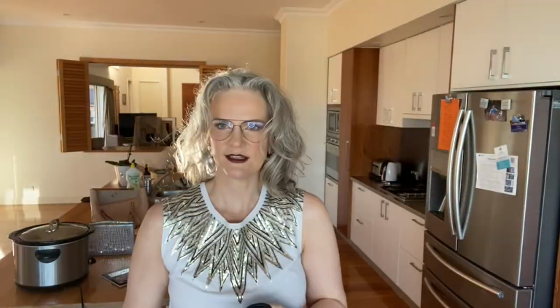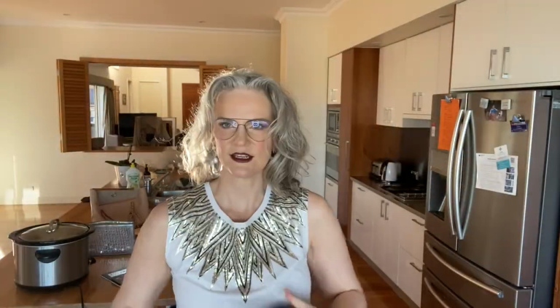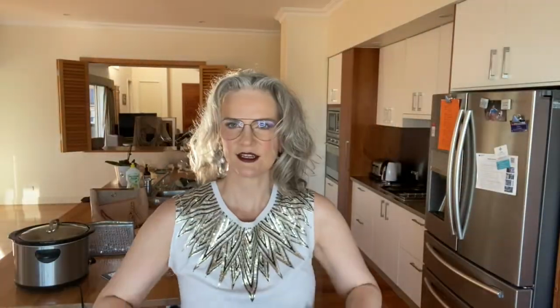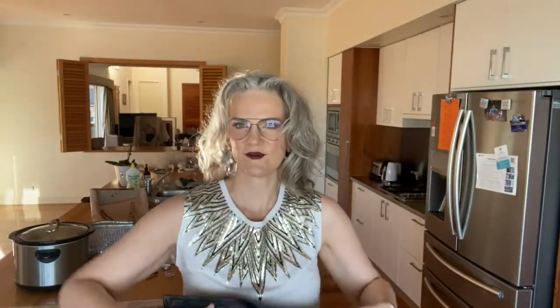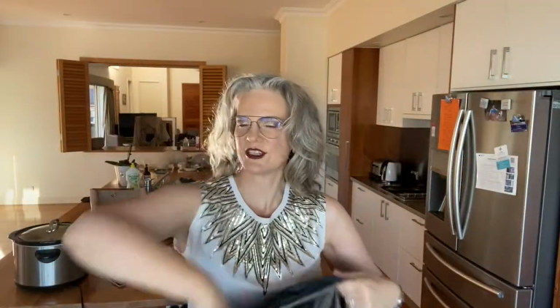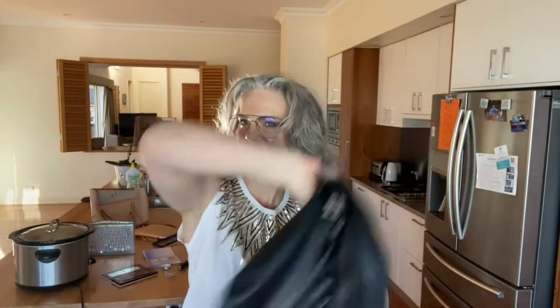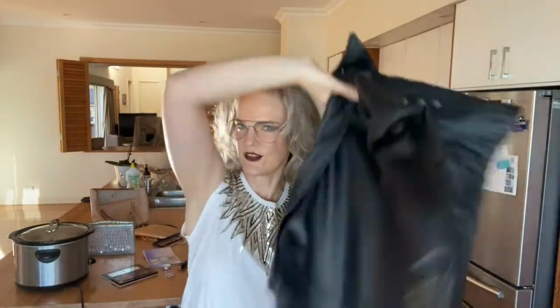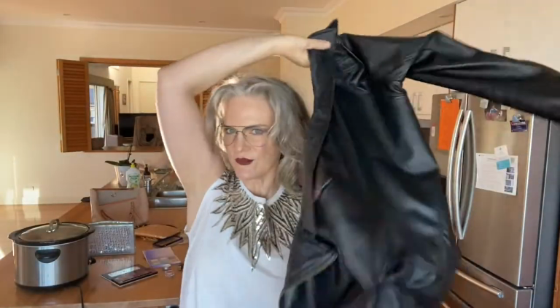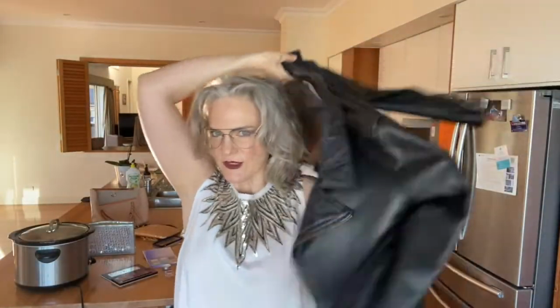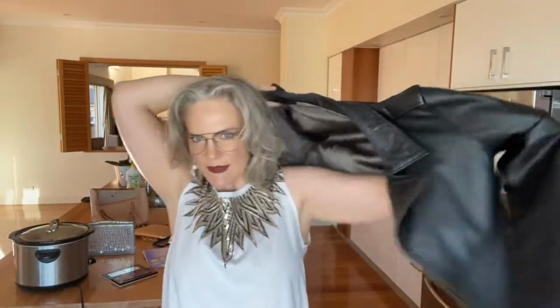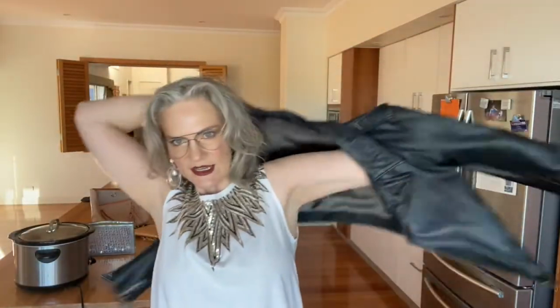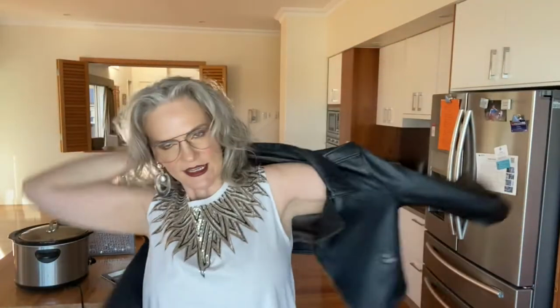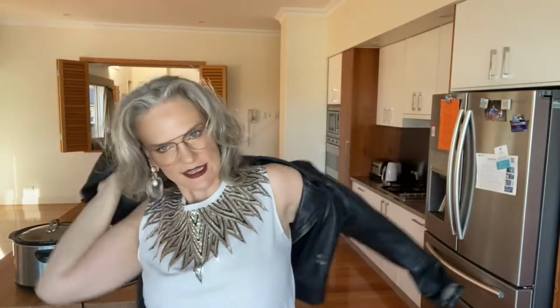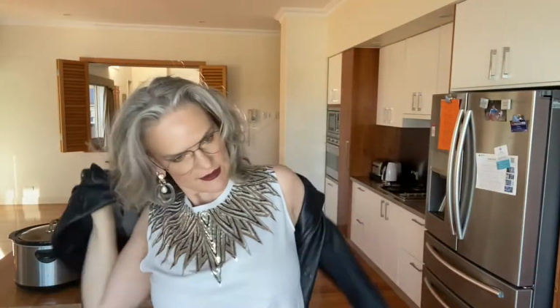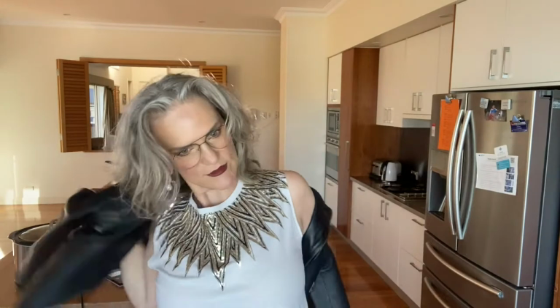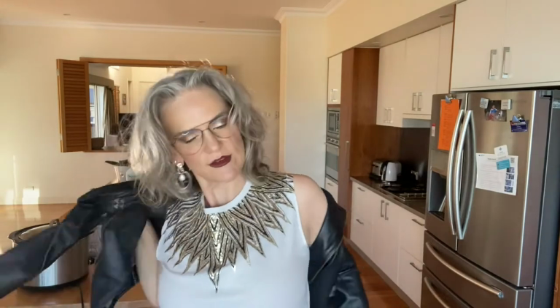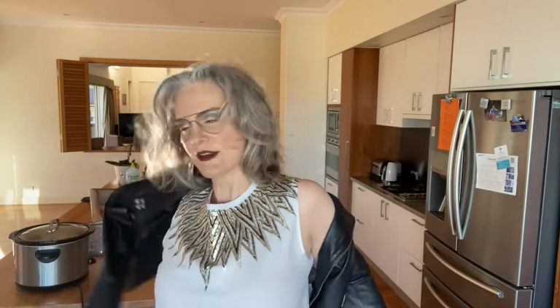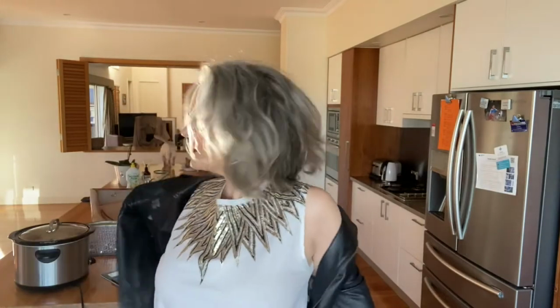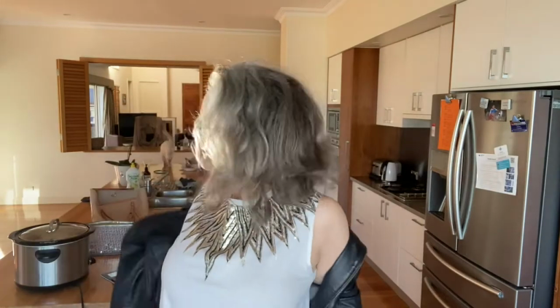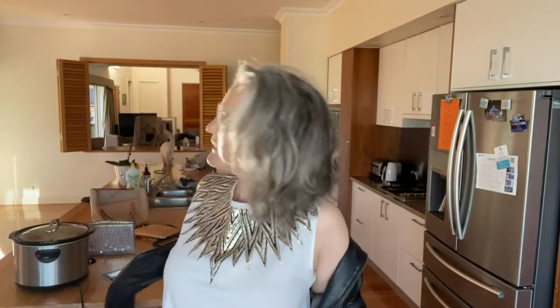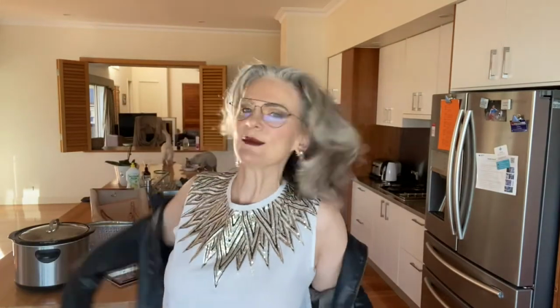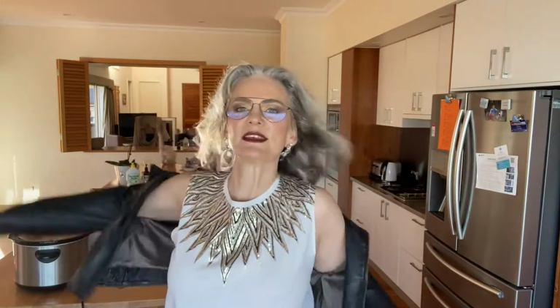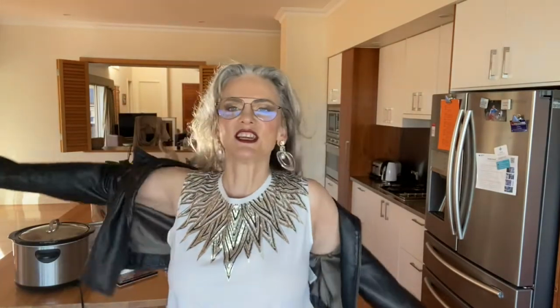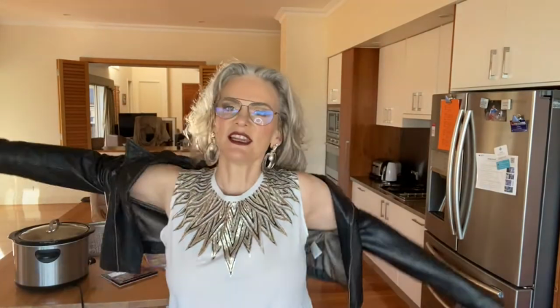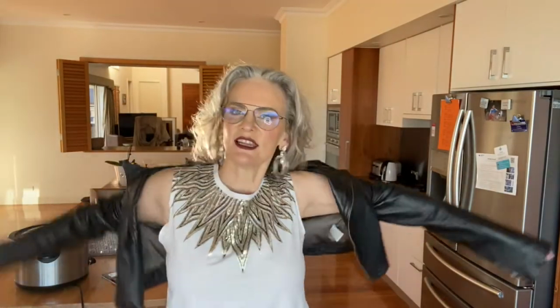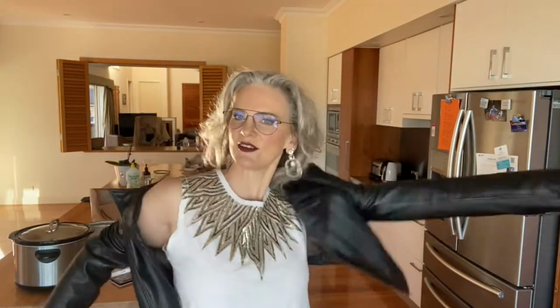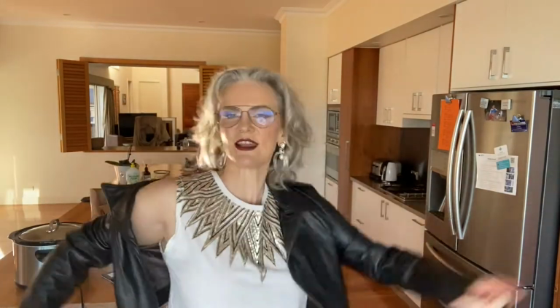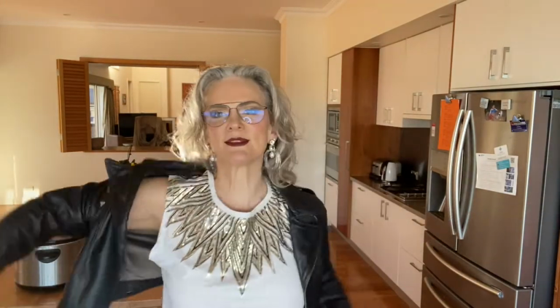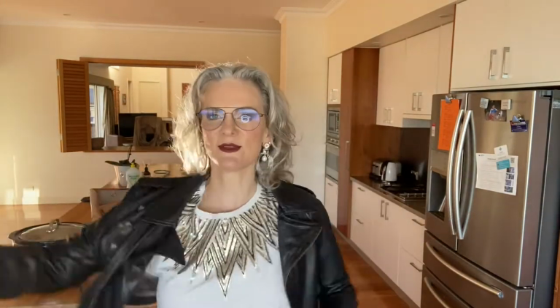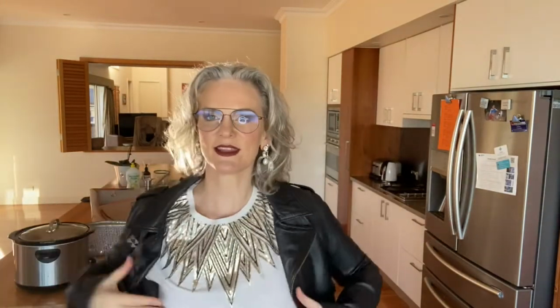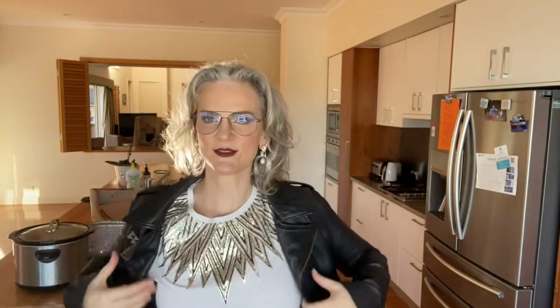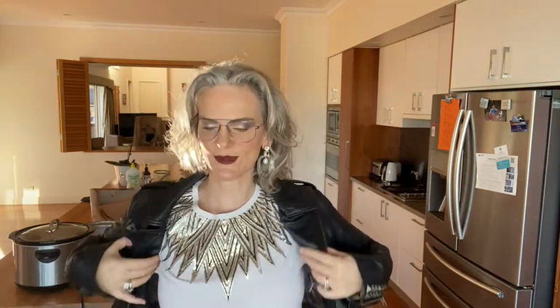And finishing it off with my locker arm leather jacket. I've got heaps of wear out of this already.